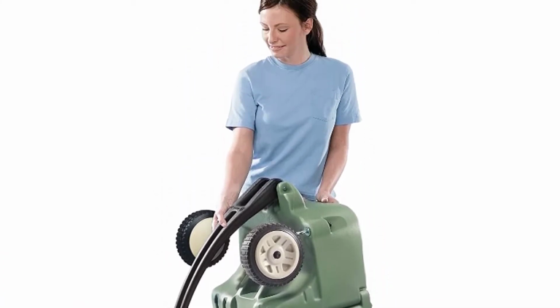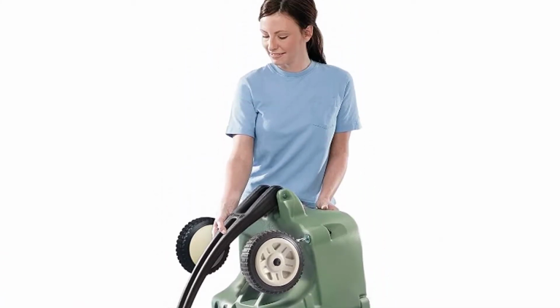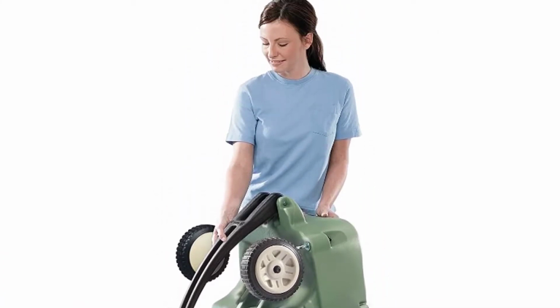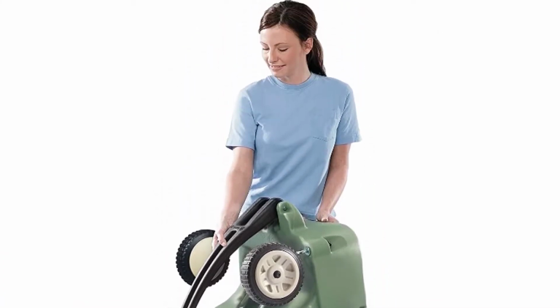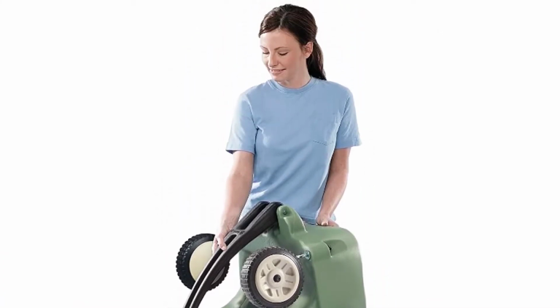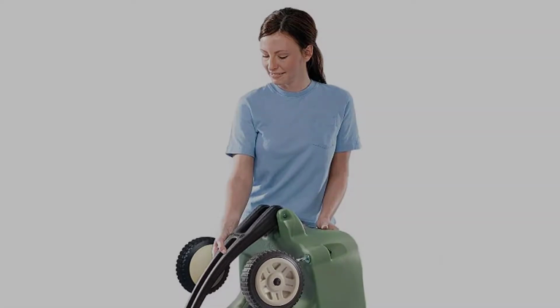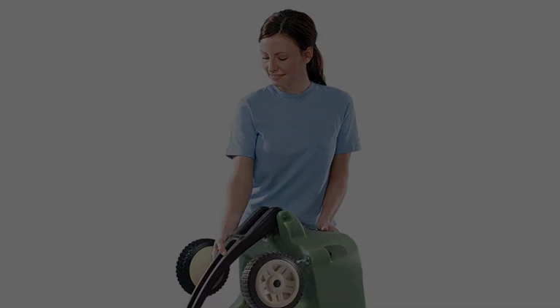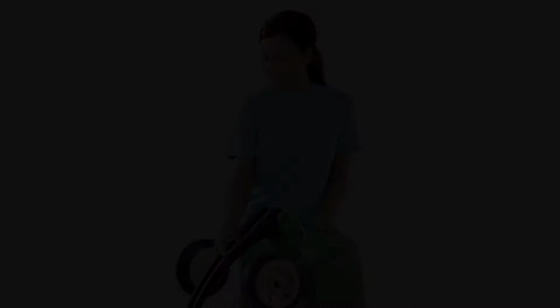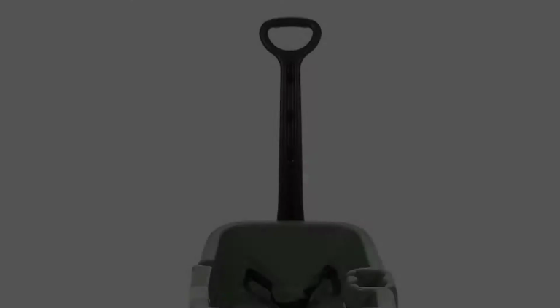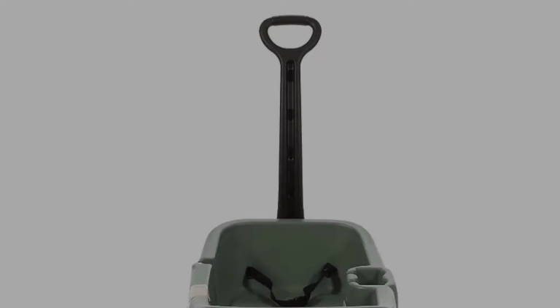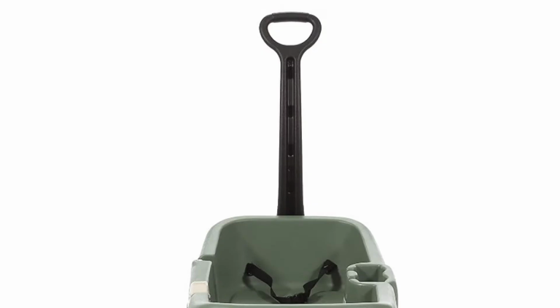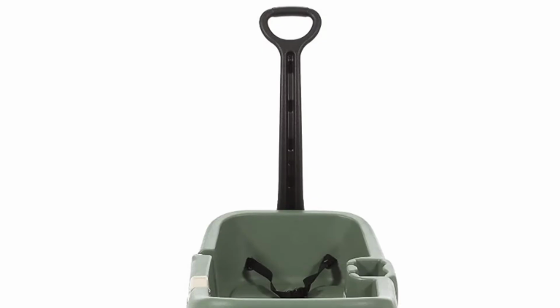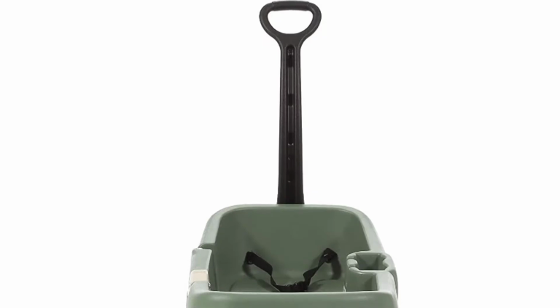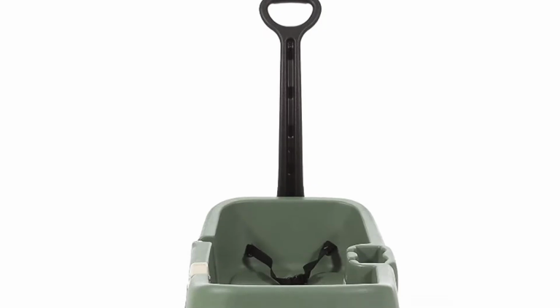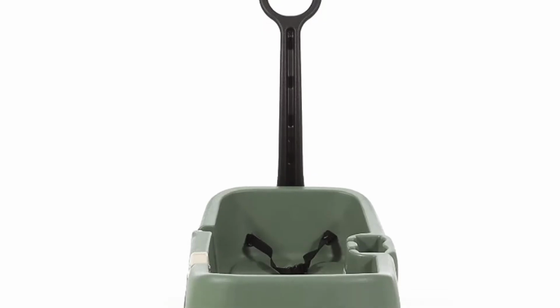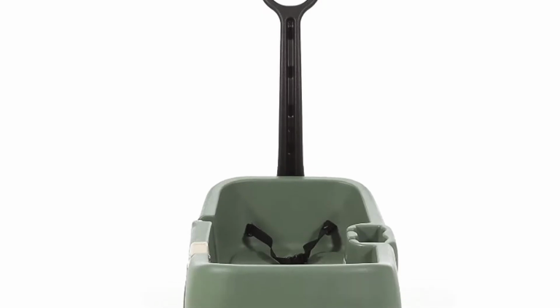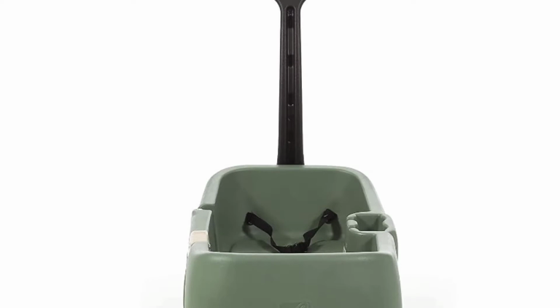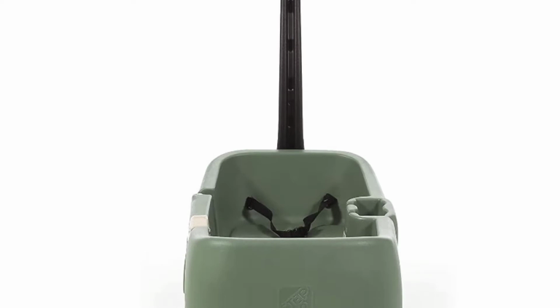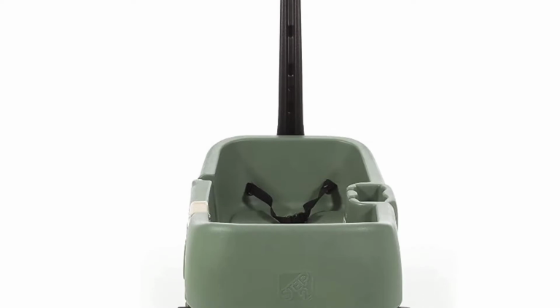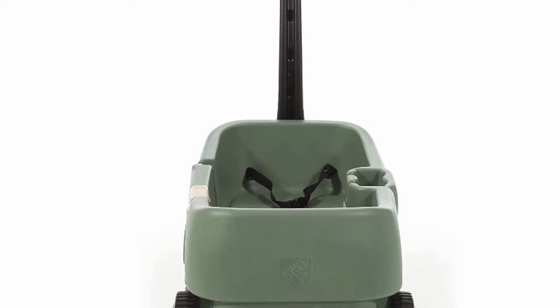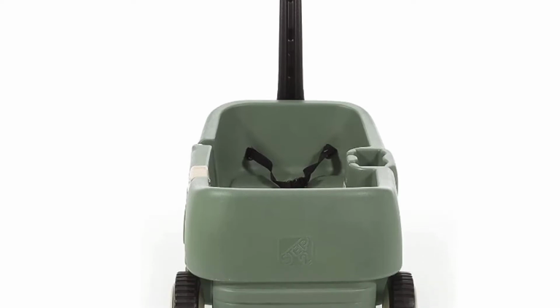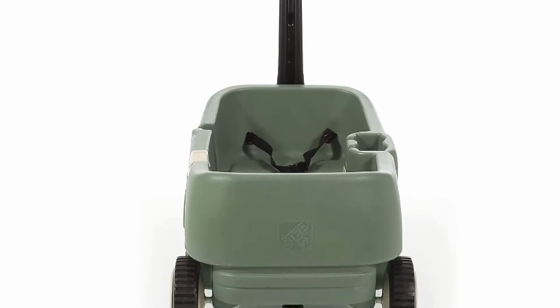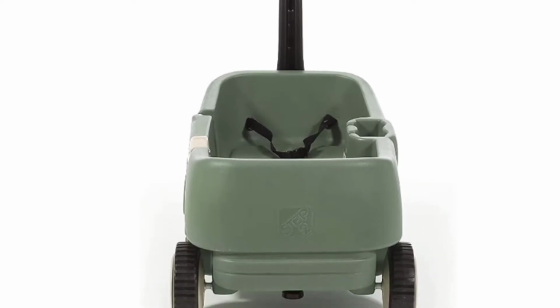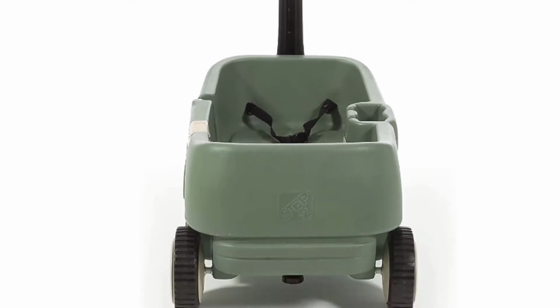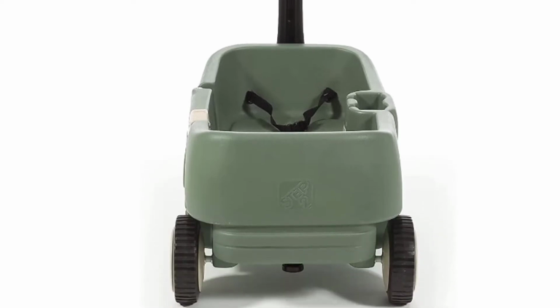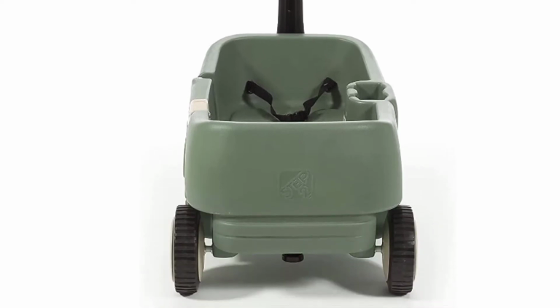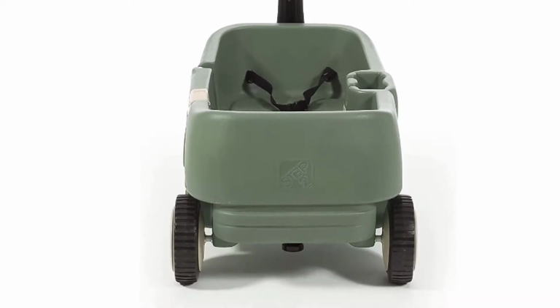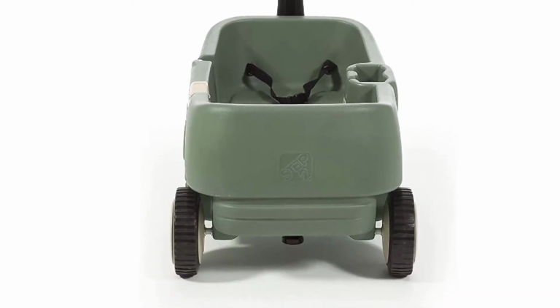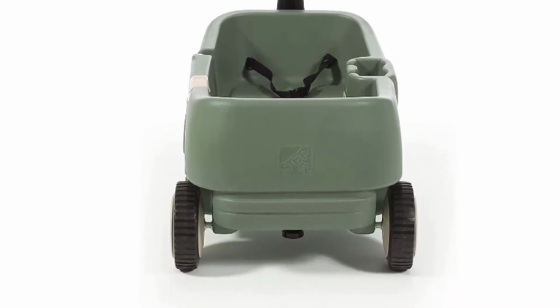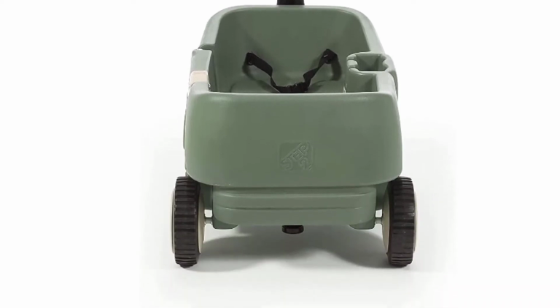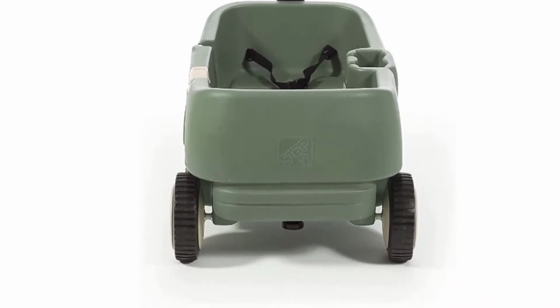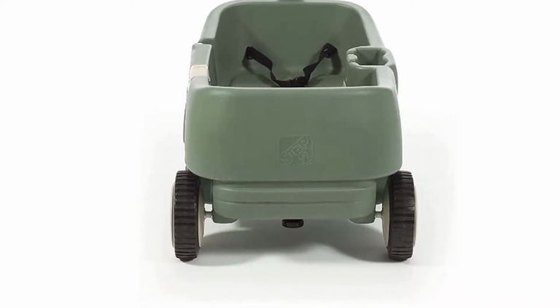Parents appreciate the generous amount of room in the wagon body and the long handle which makes pulling the wagon easy.